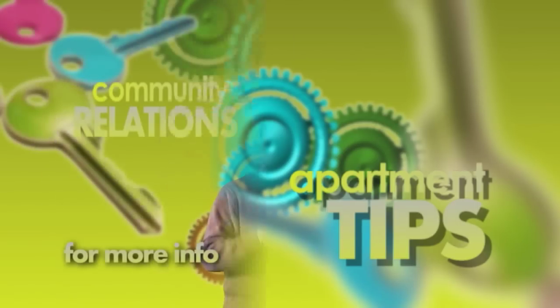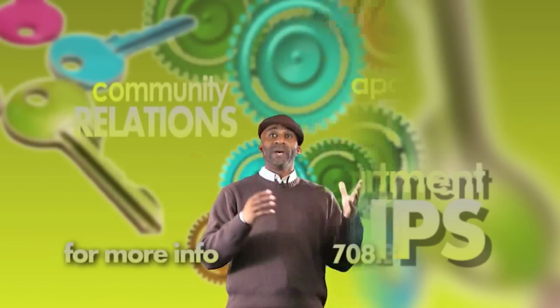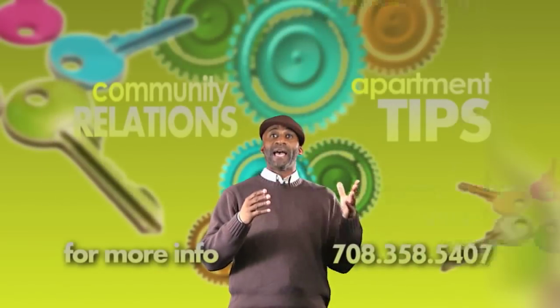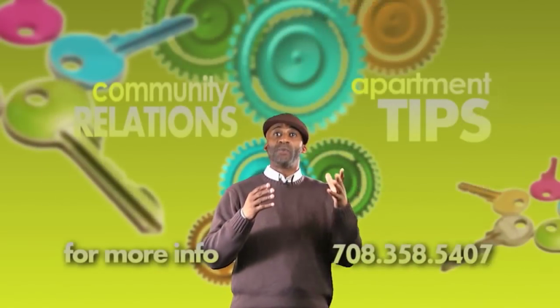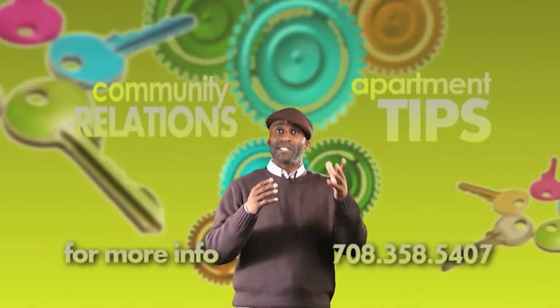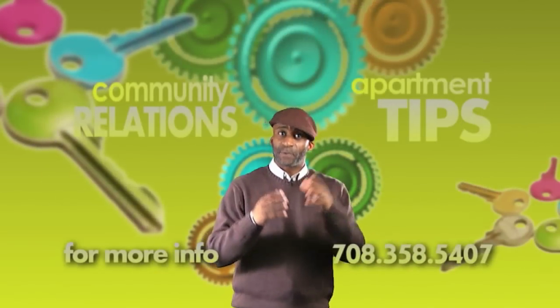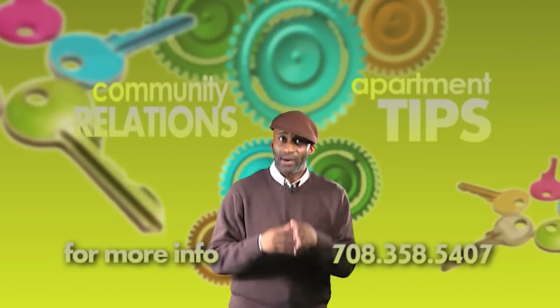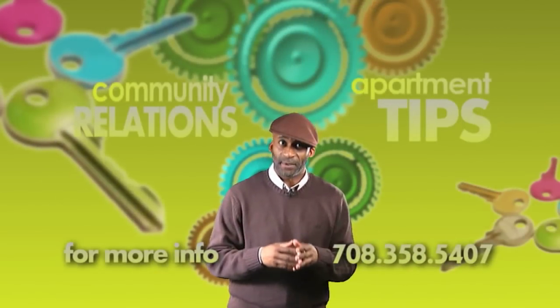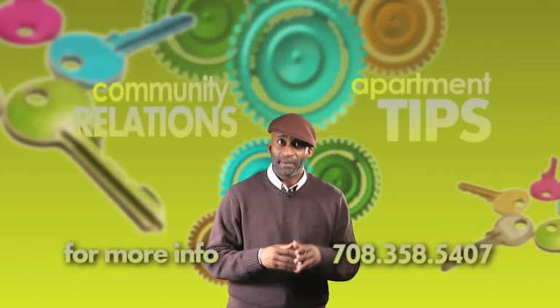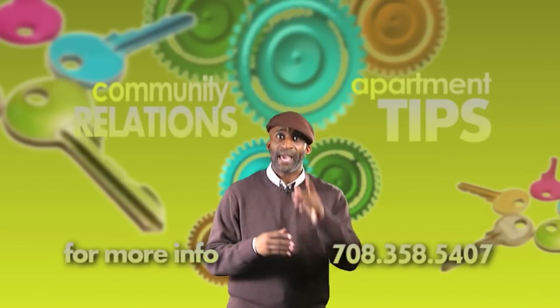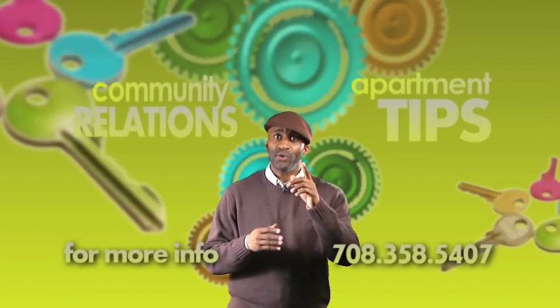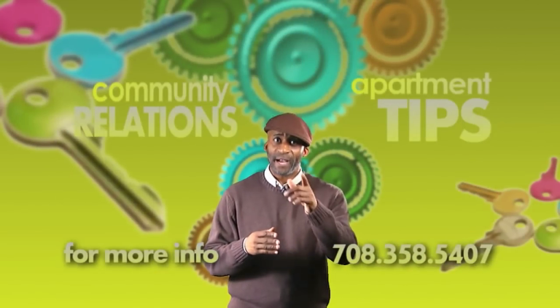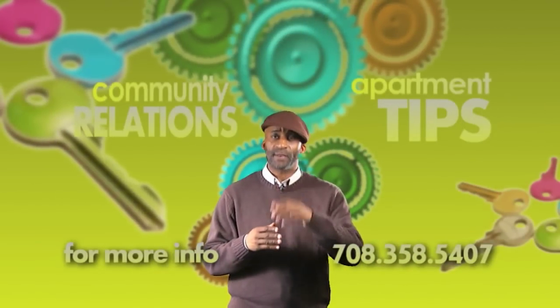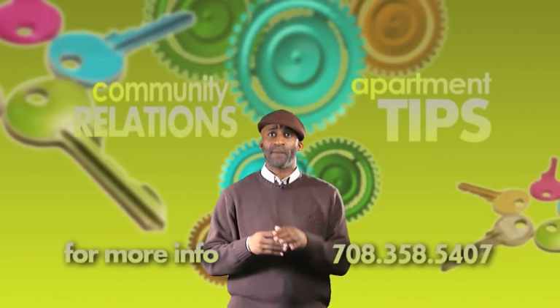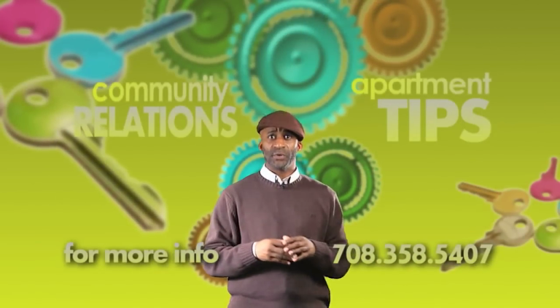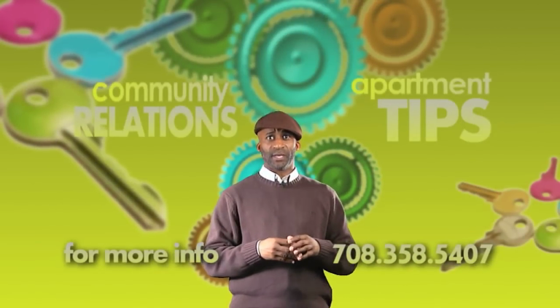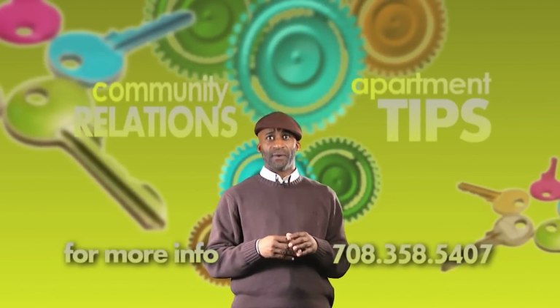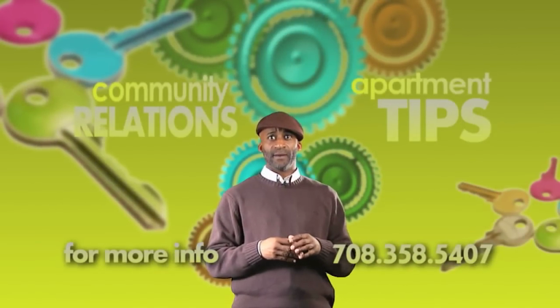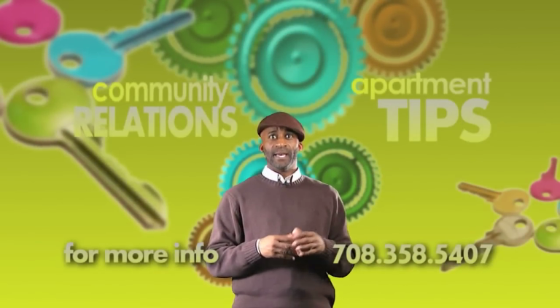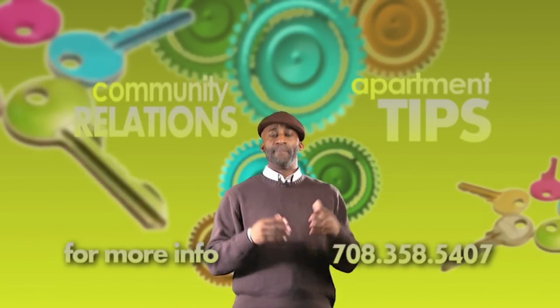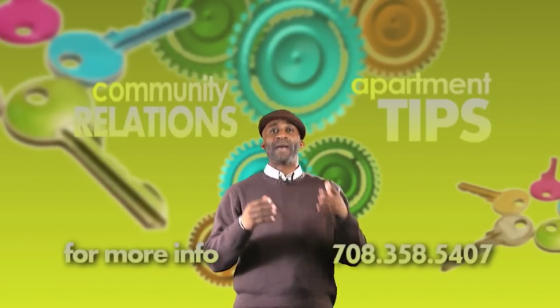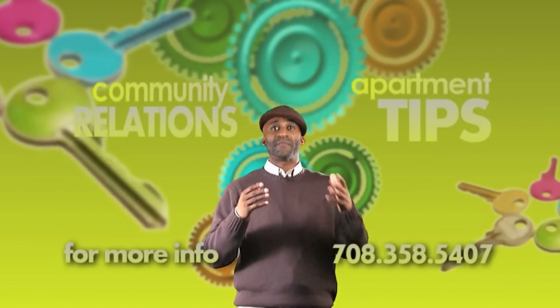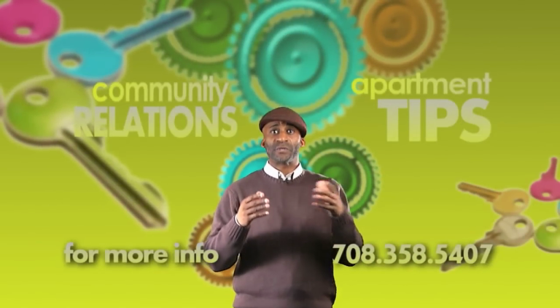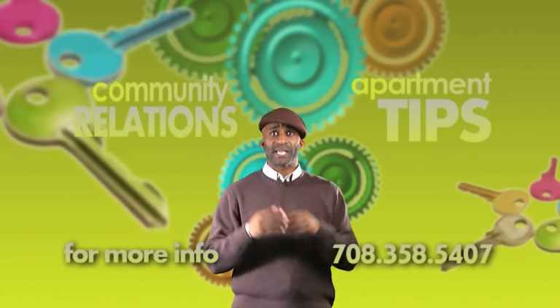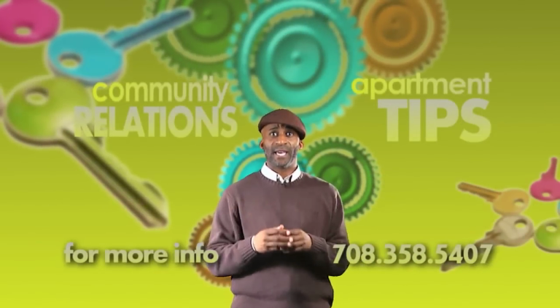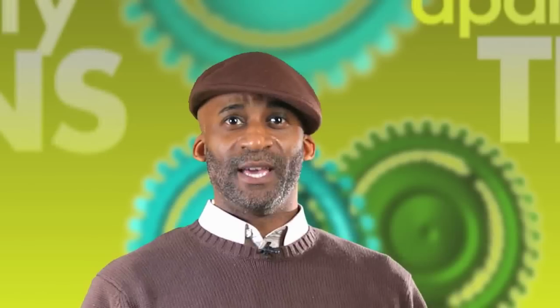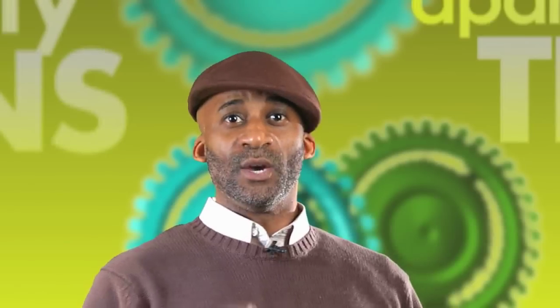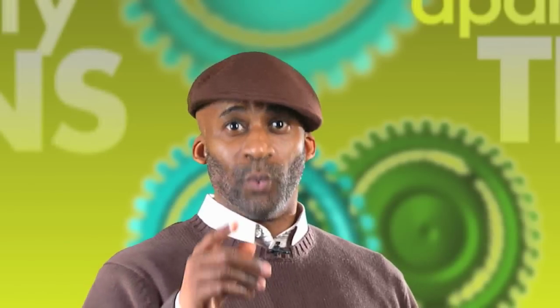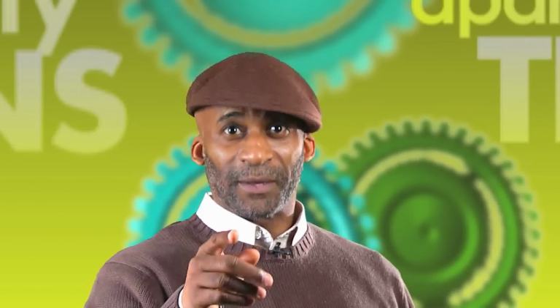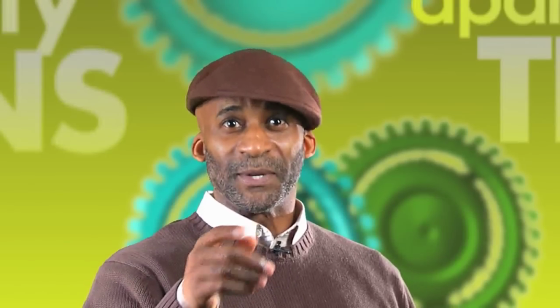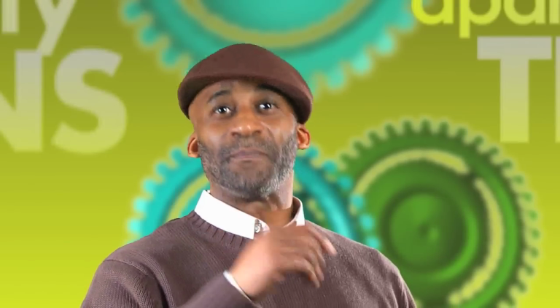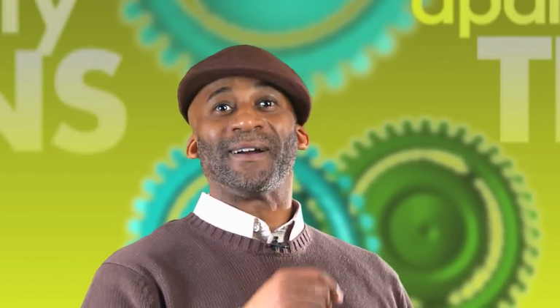Well, I hope these tips are helpful and you find the apartment you're looking for. And may I be the first to say, Welcome to Oak Park!